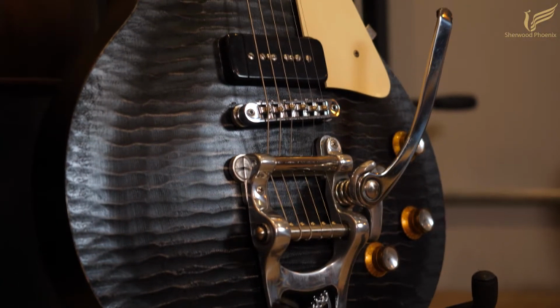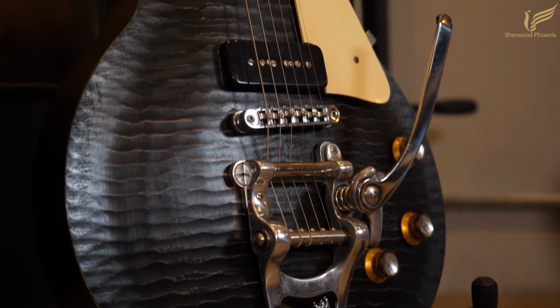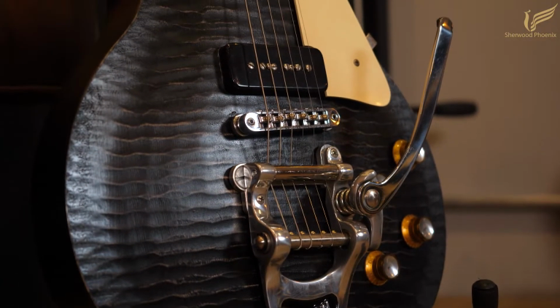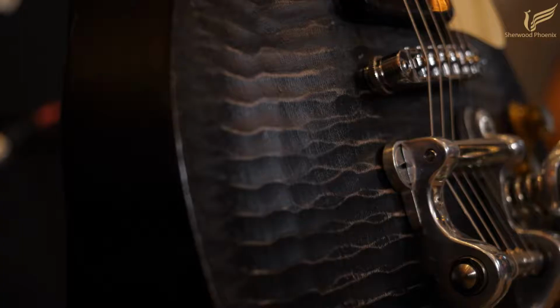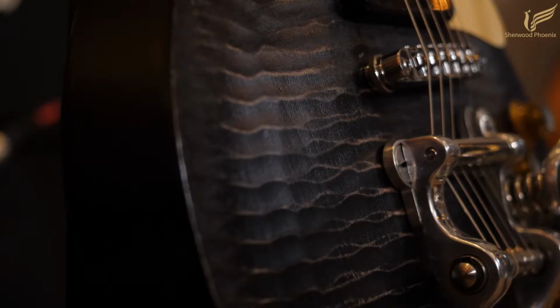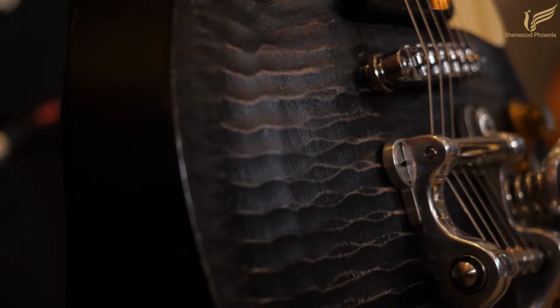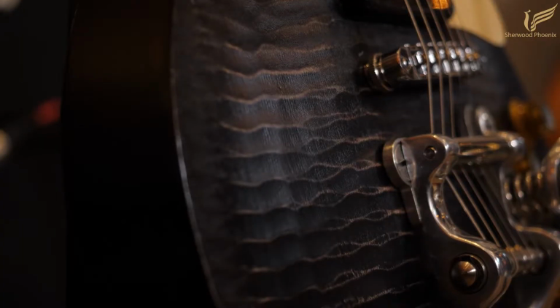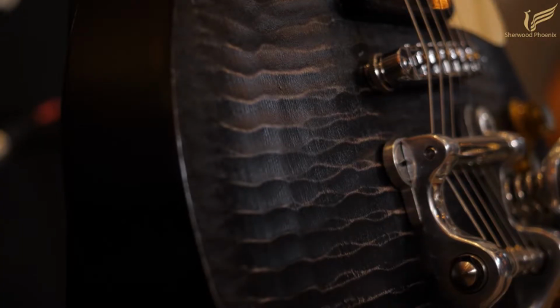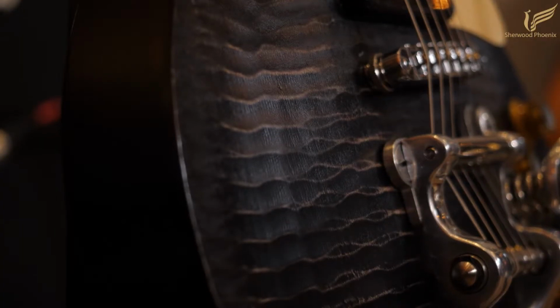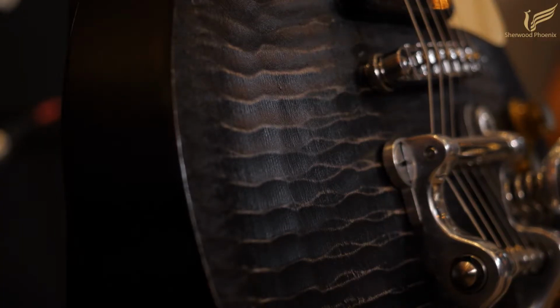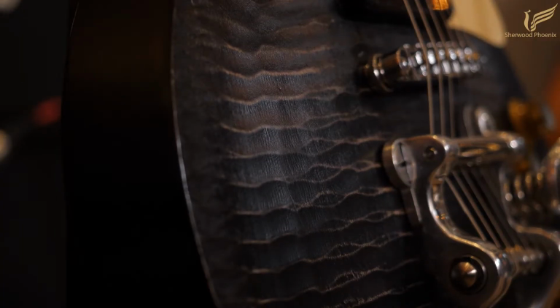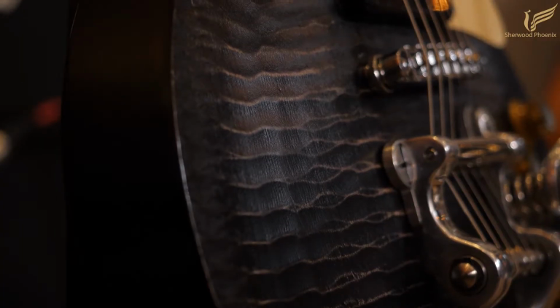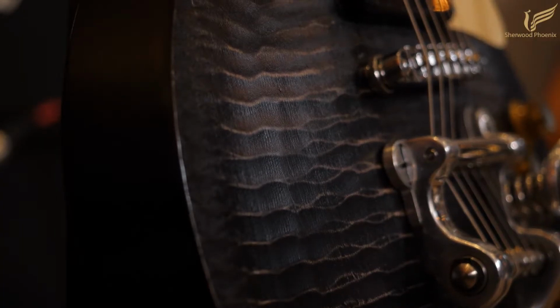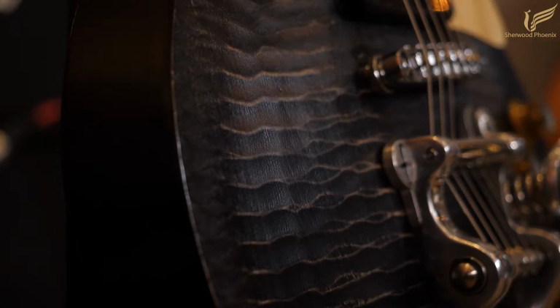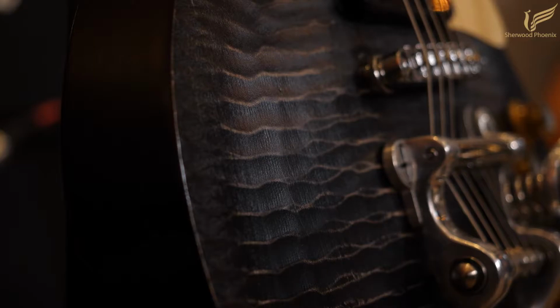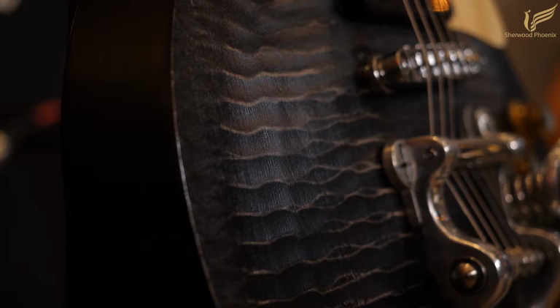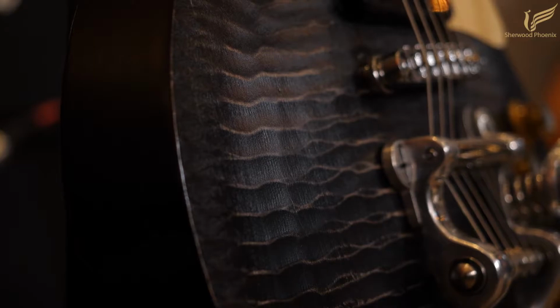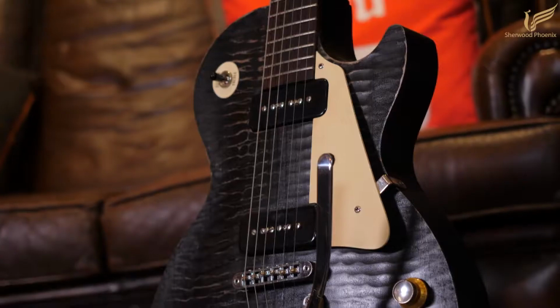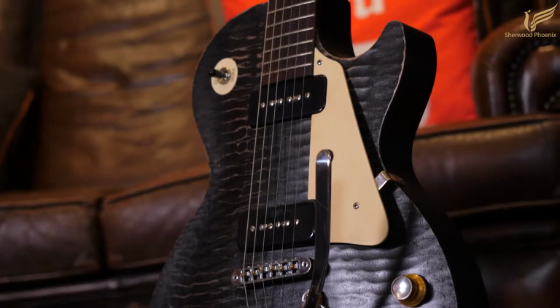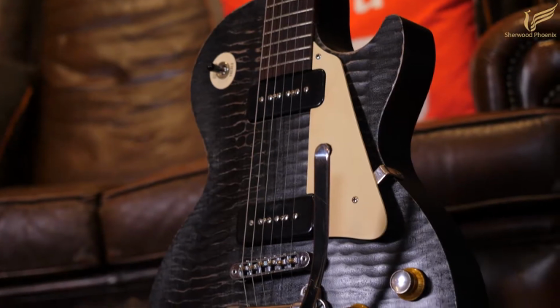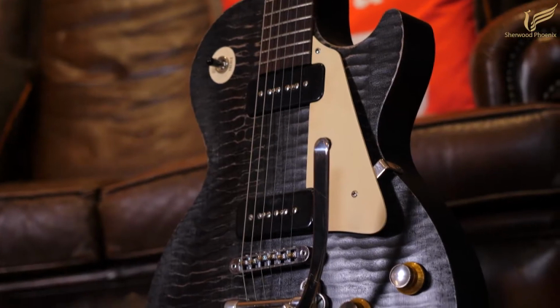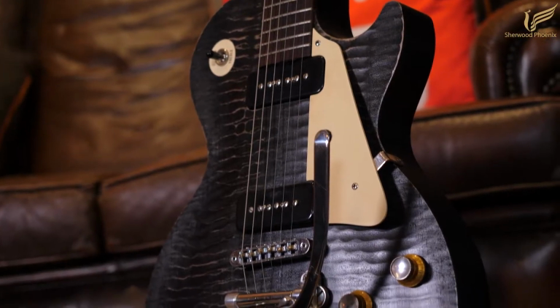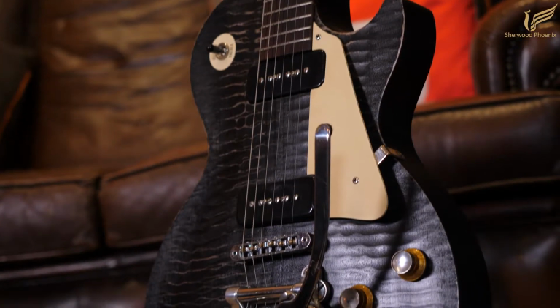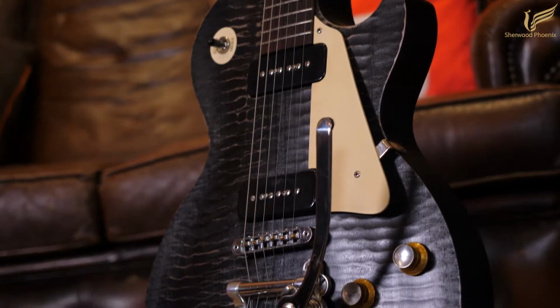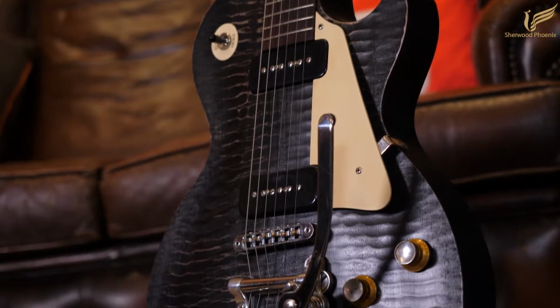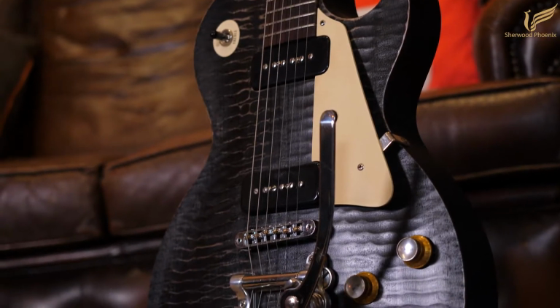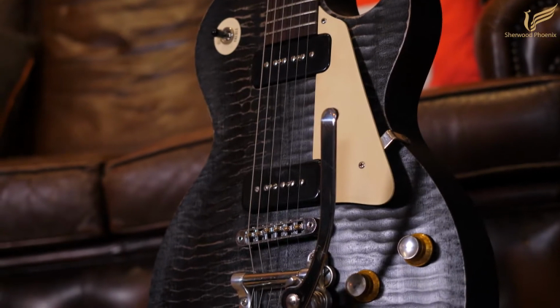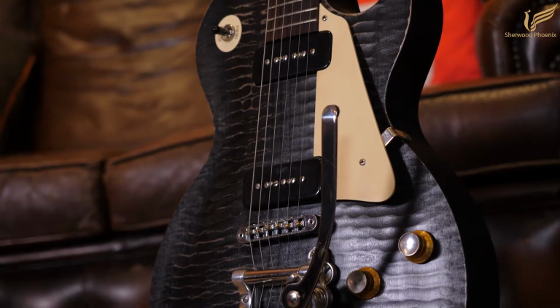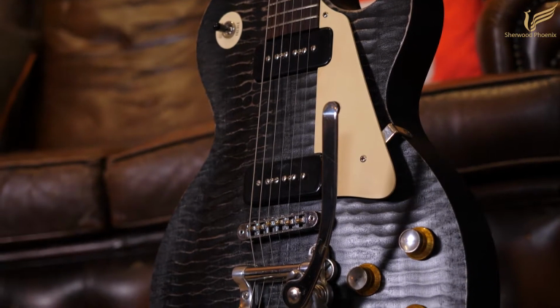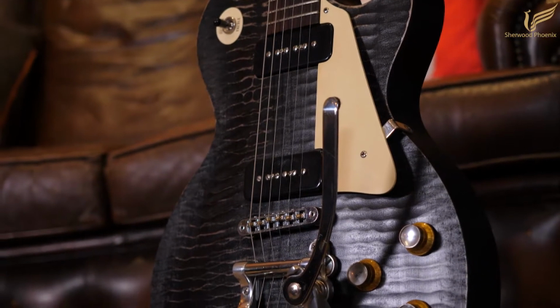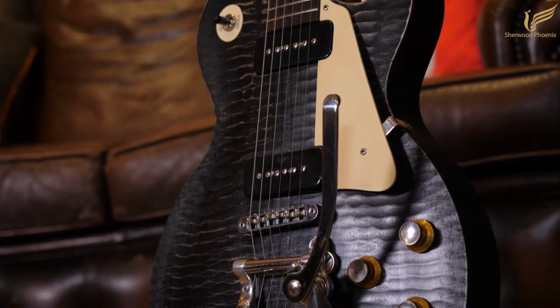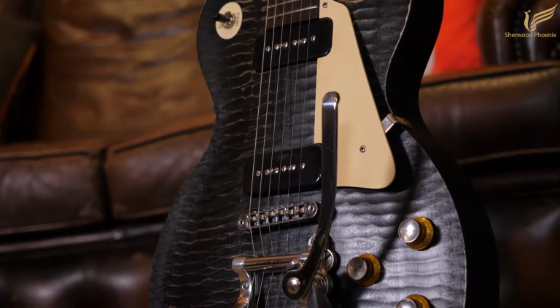It has a mahogany body with a maple cap and modern weight relief, which makes this guitar light and comfortable to play.